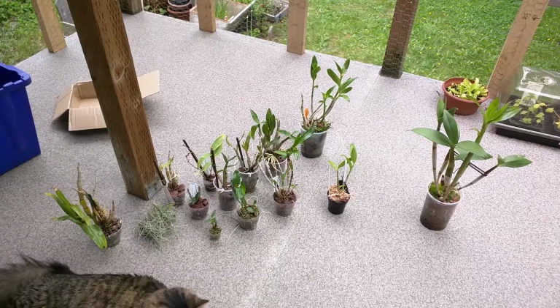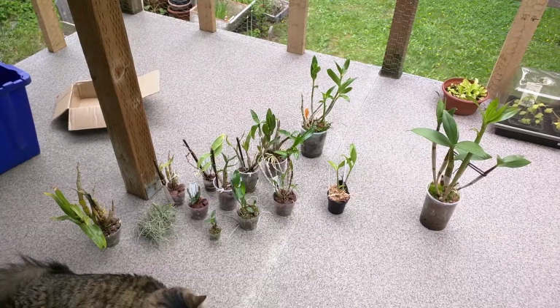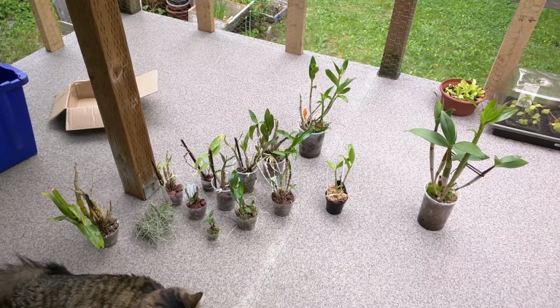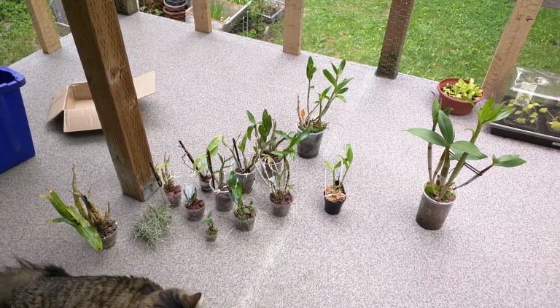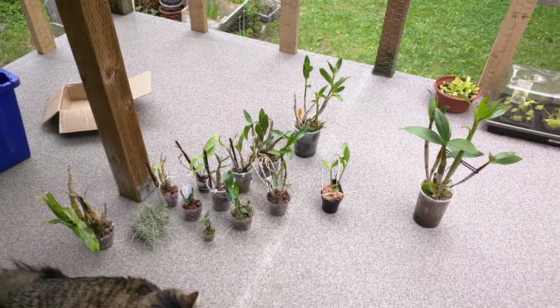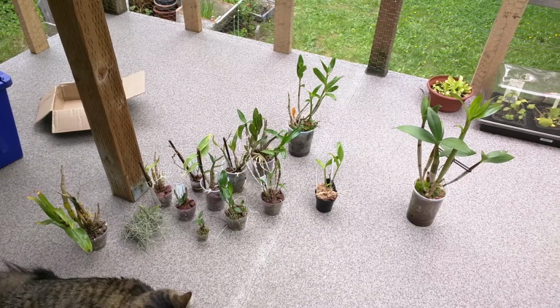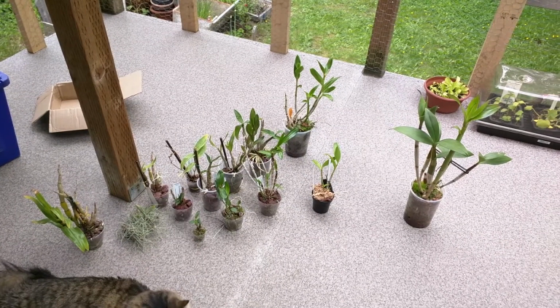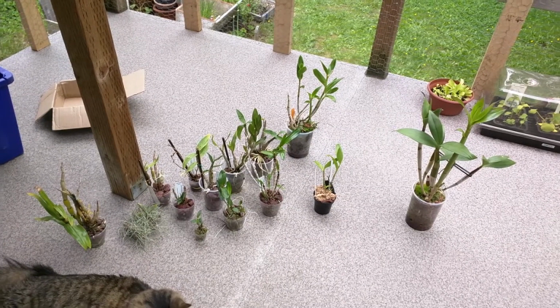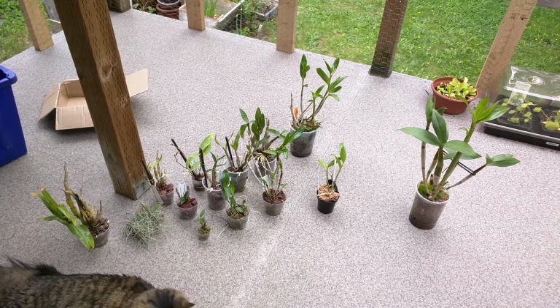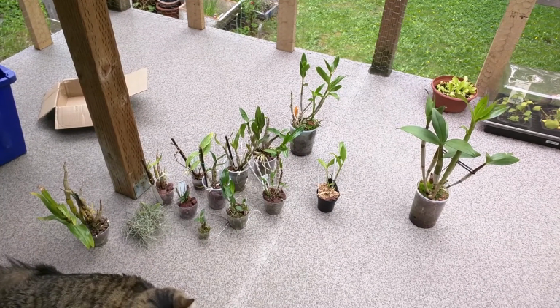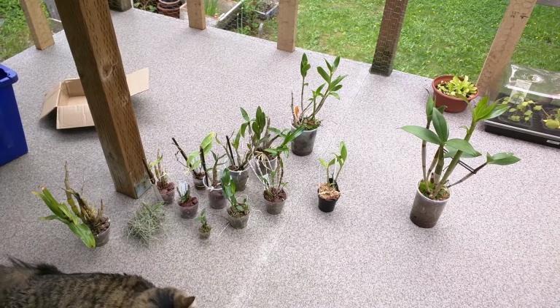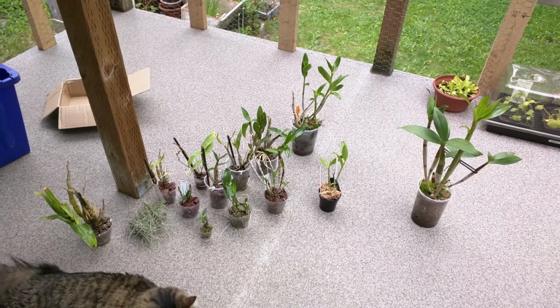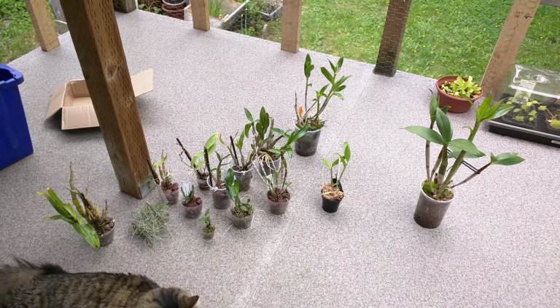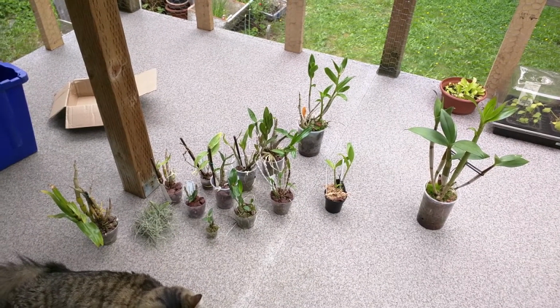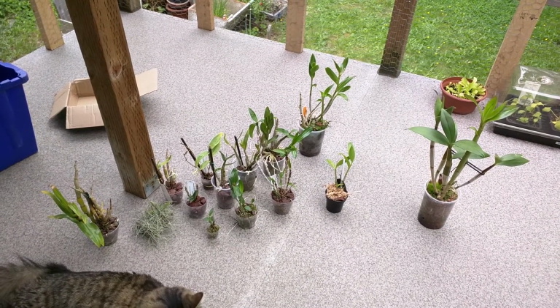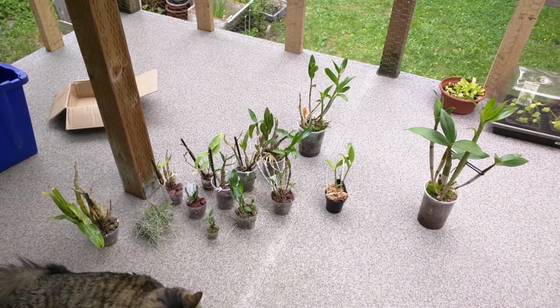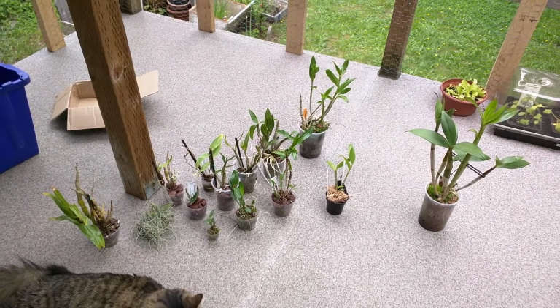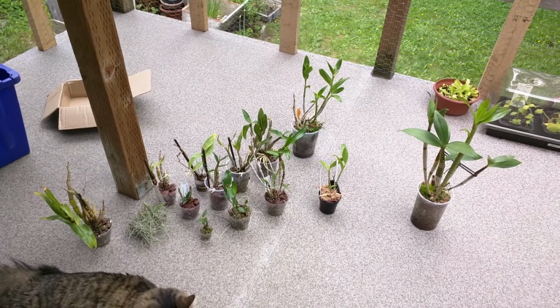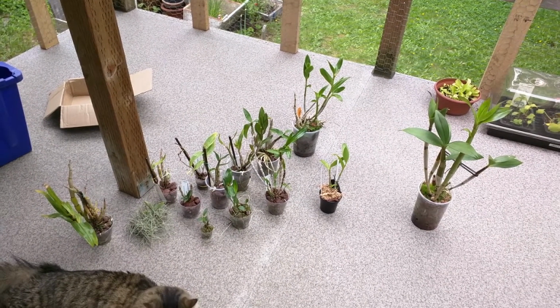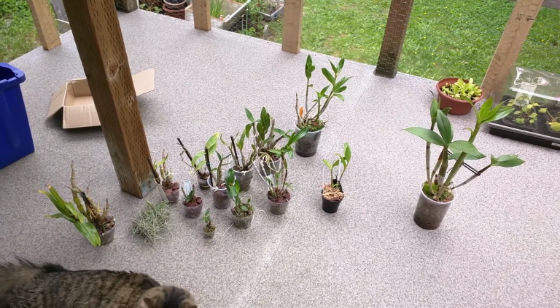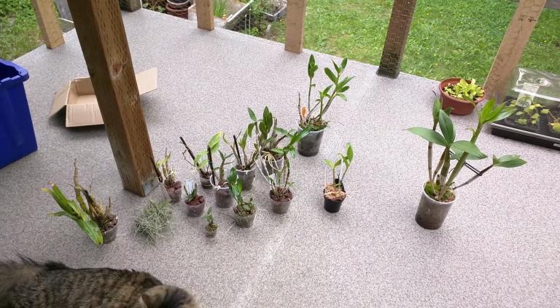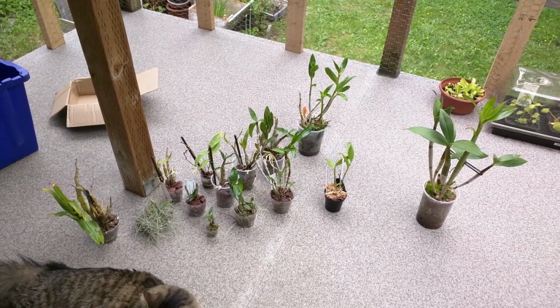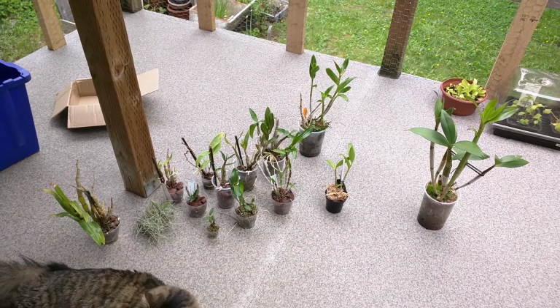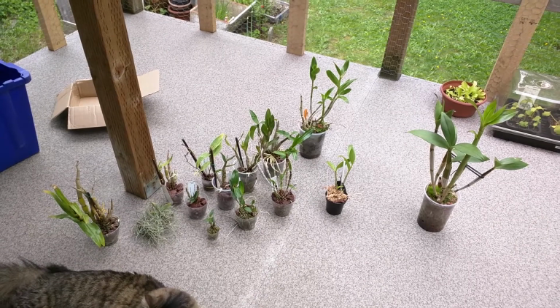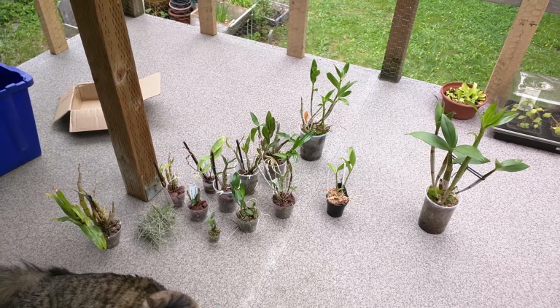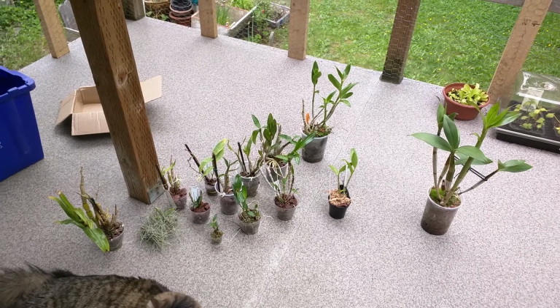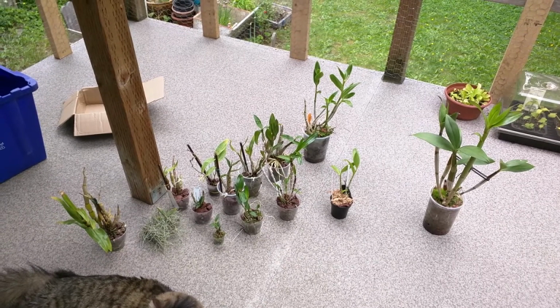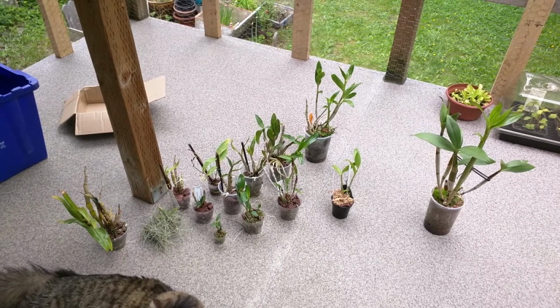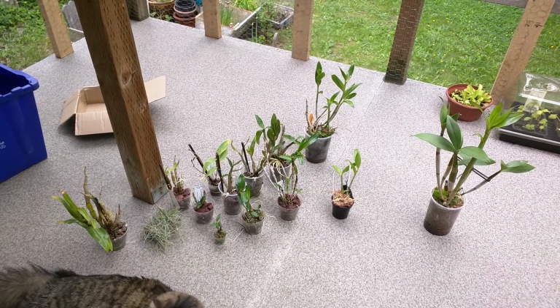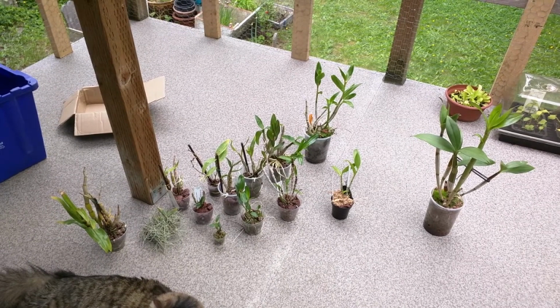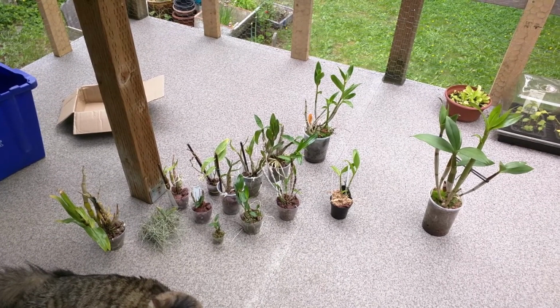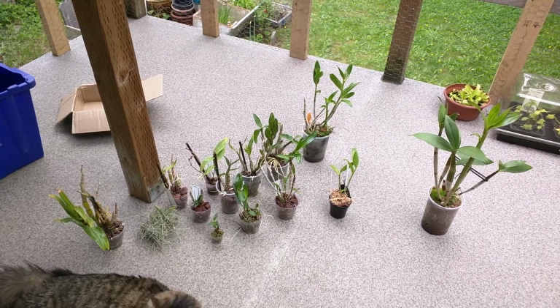Alrighty, so those are all my dendrobiums that I have so far. I hope you enjoyed the video. Thank you for watching, and I'll see you next time.